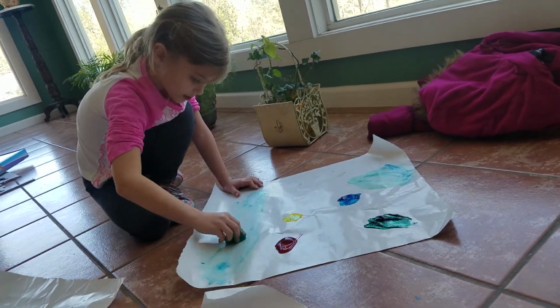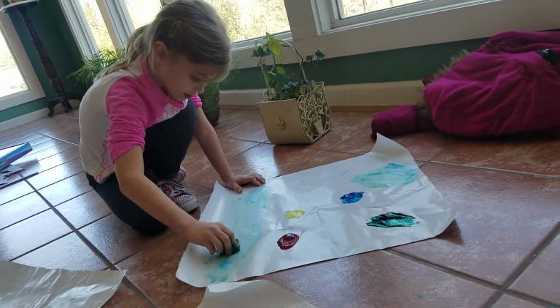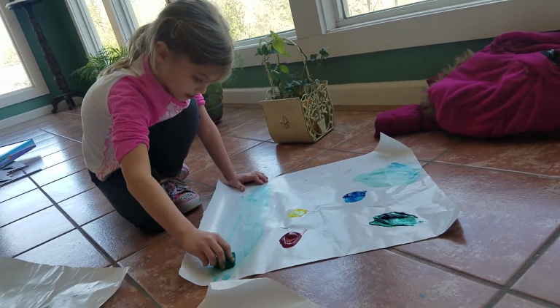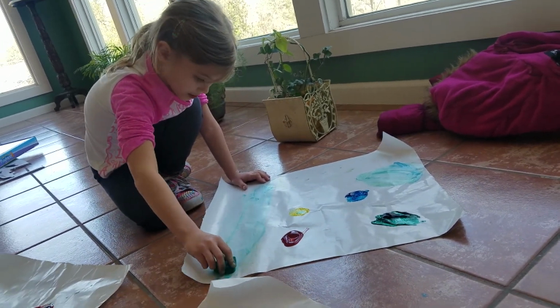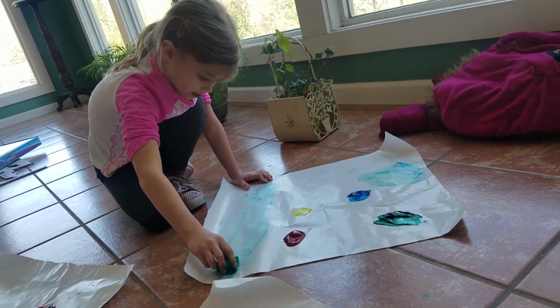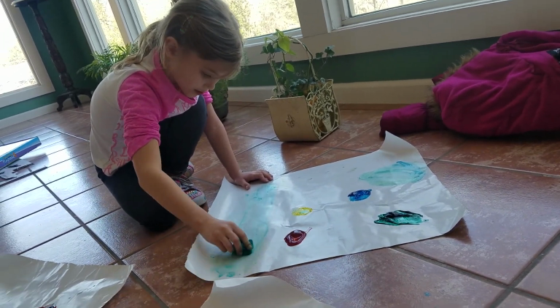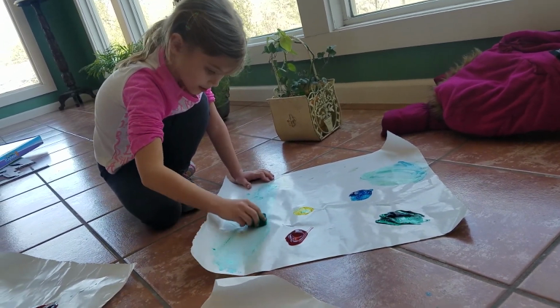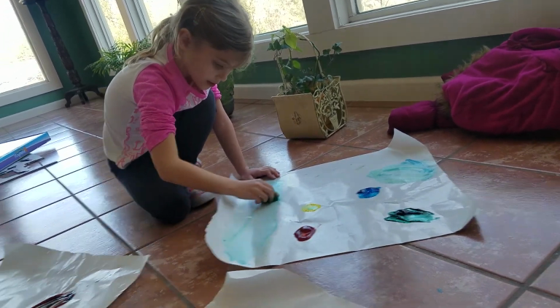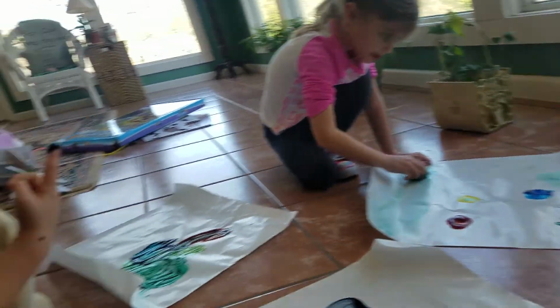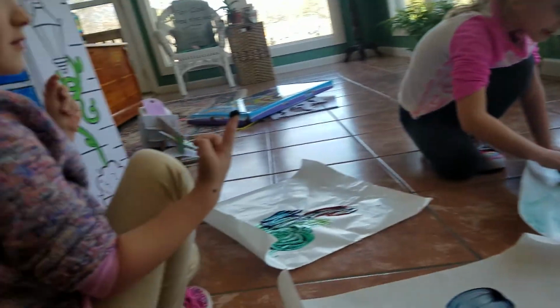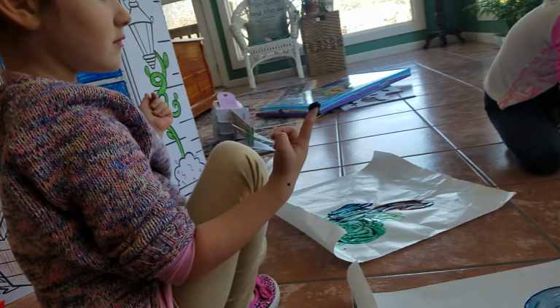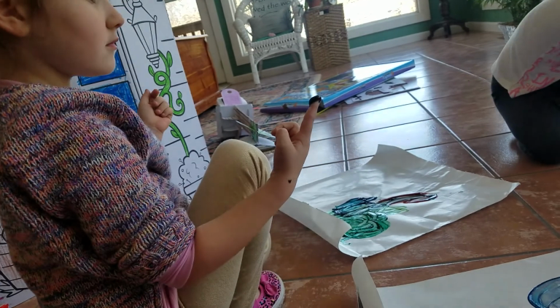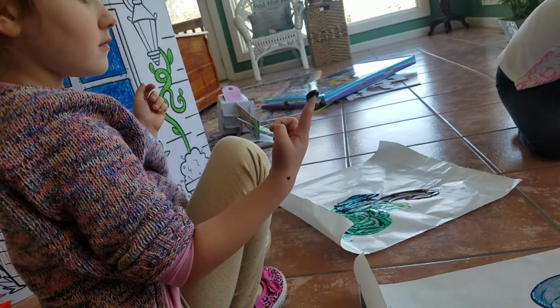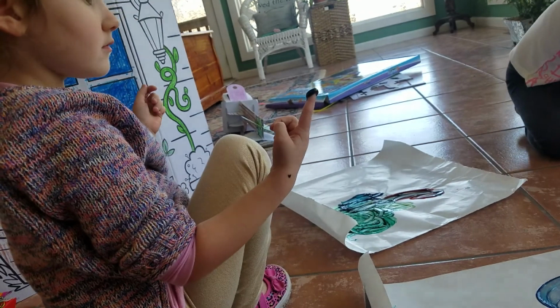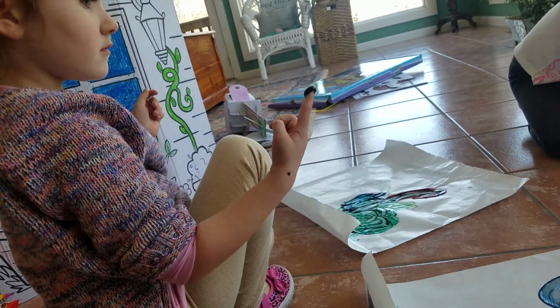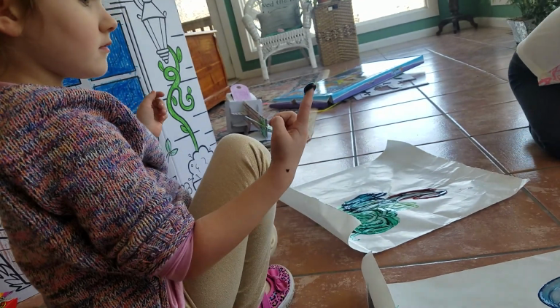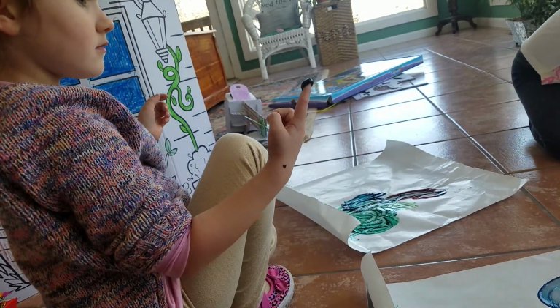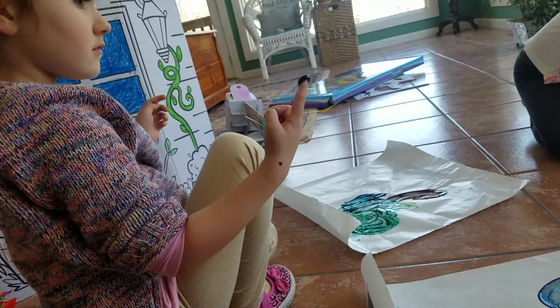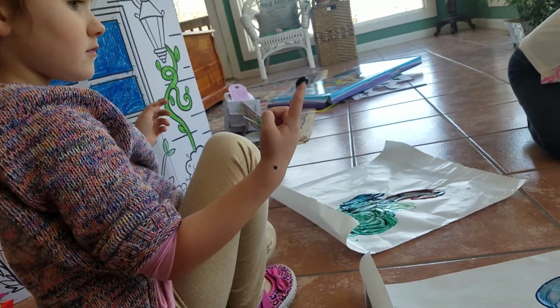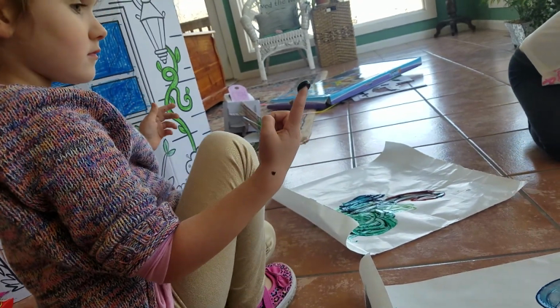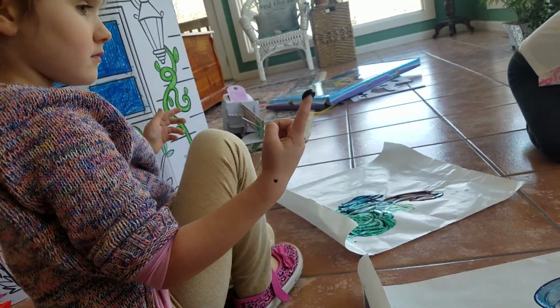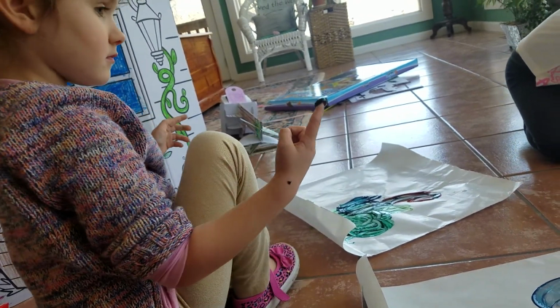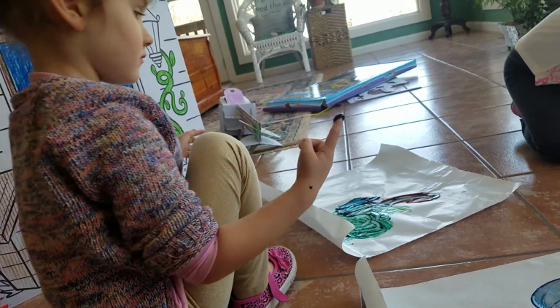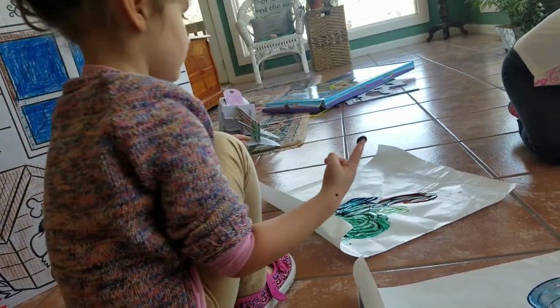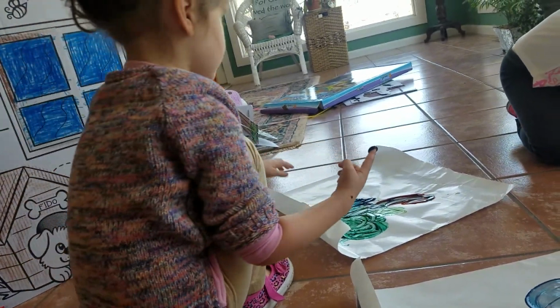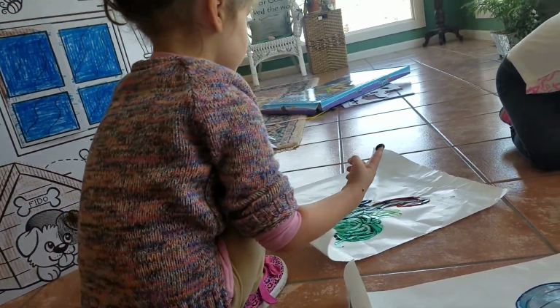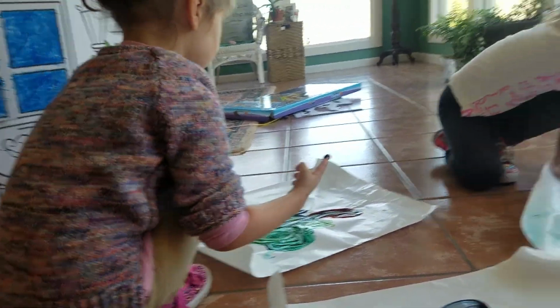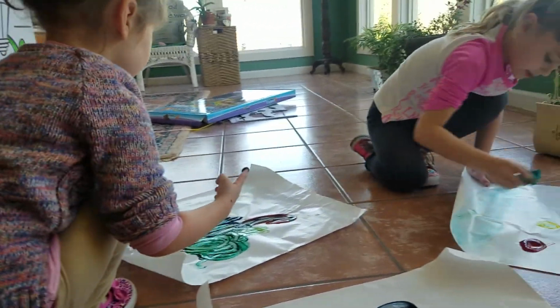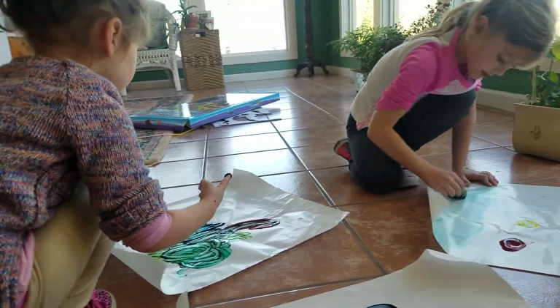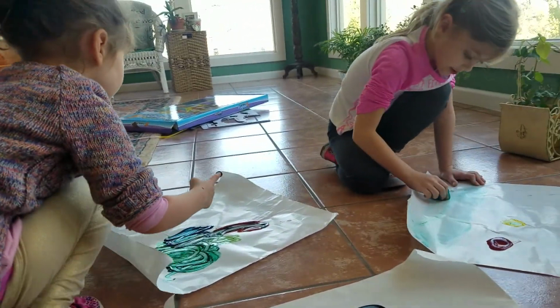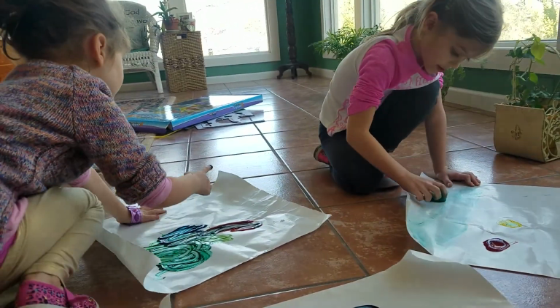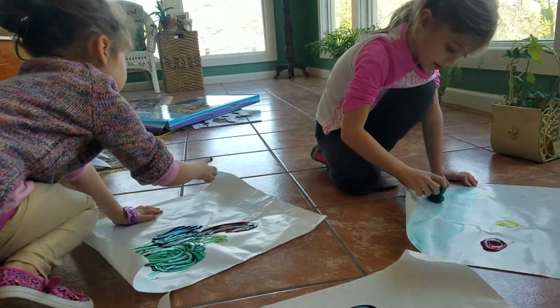Do you like mine? Yes, I do. I really like that greenish blue color.